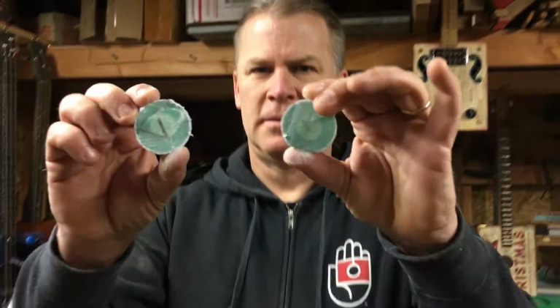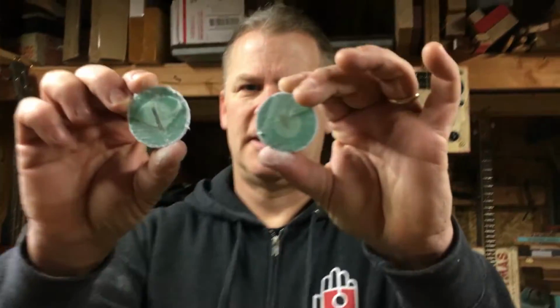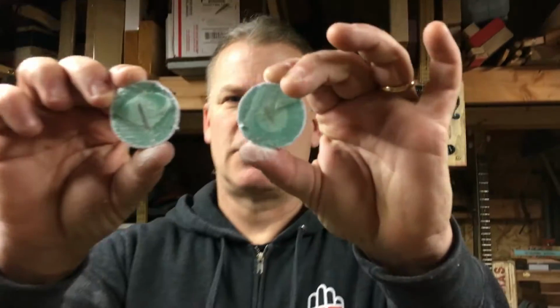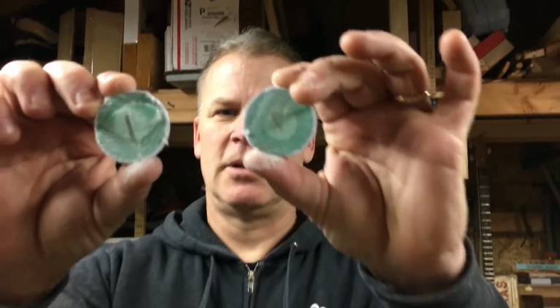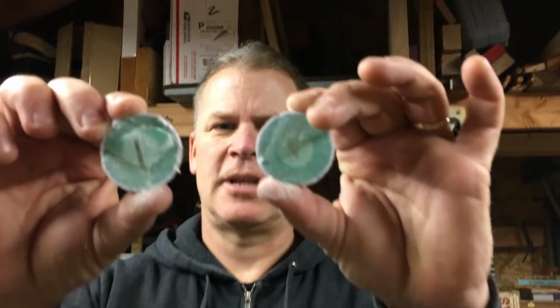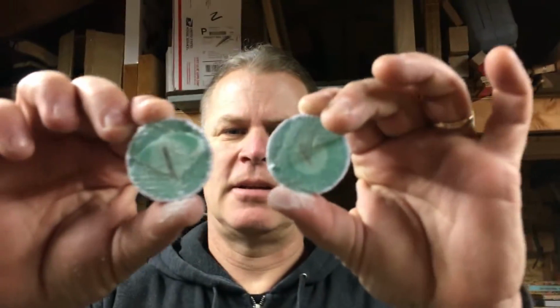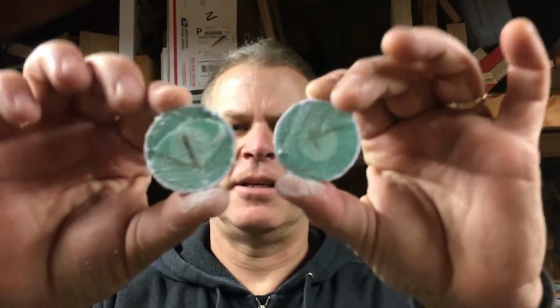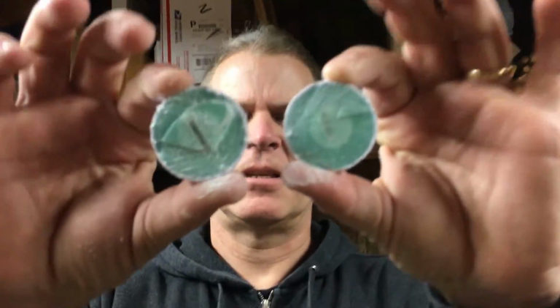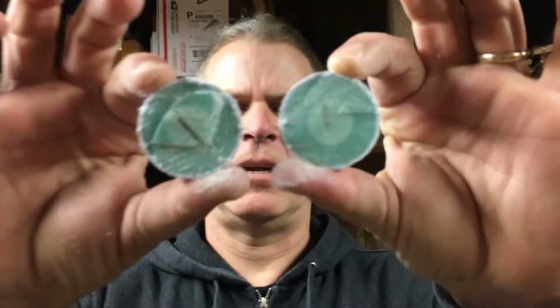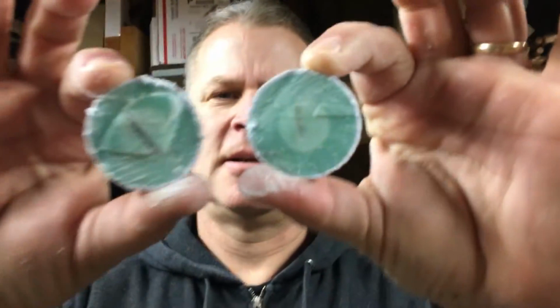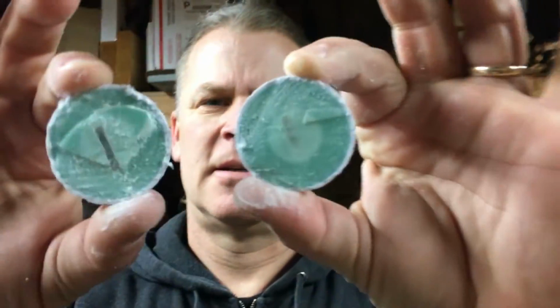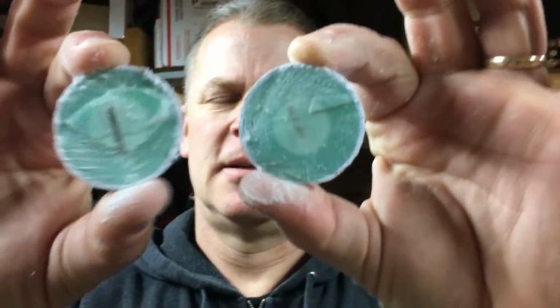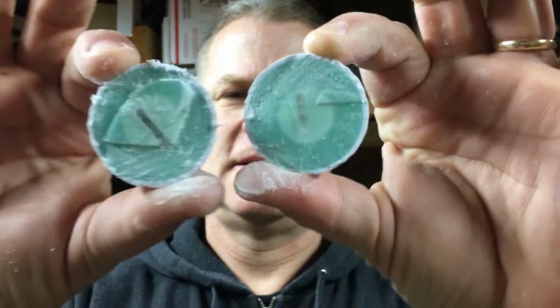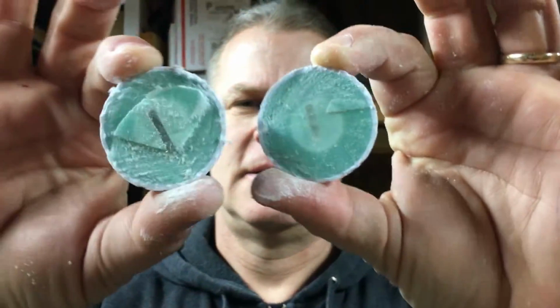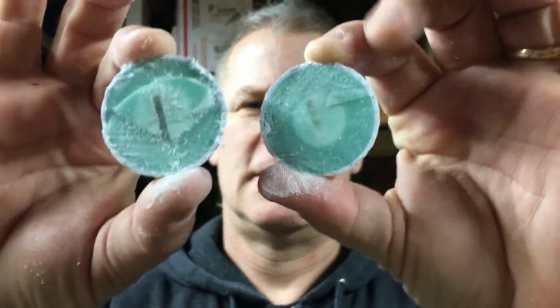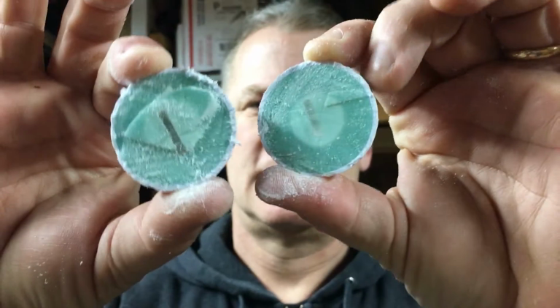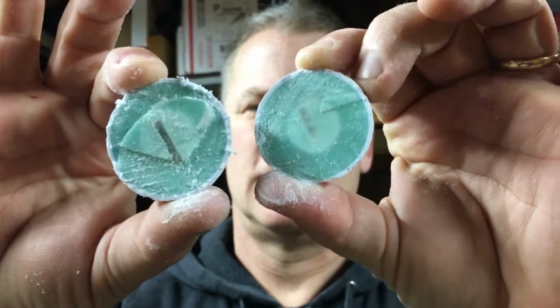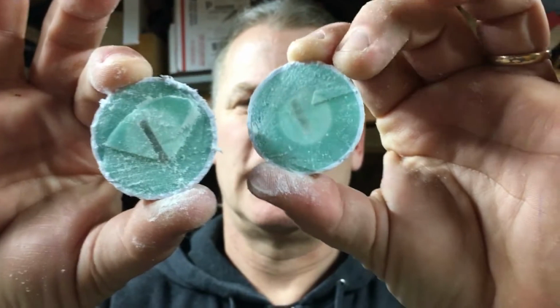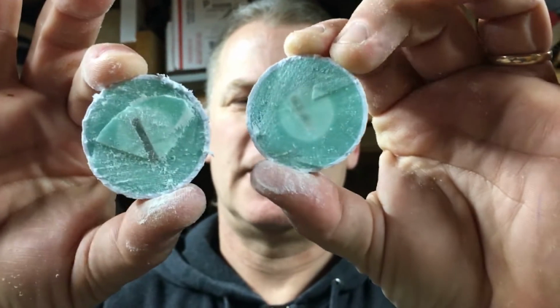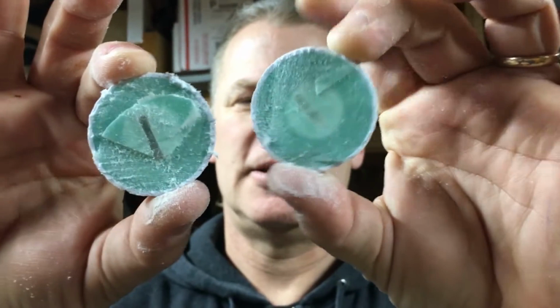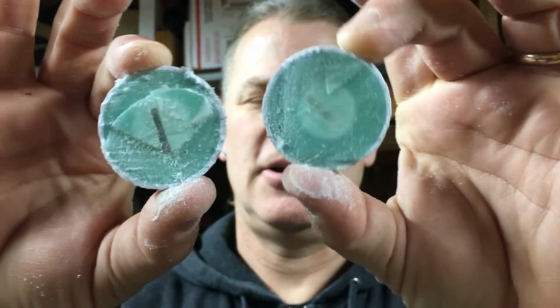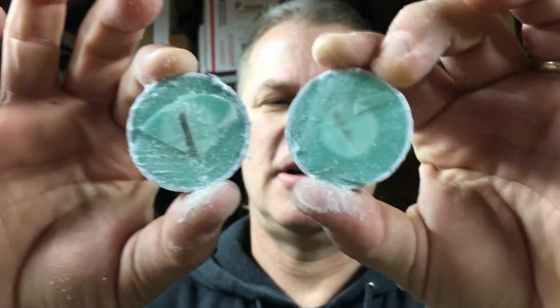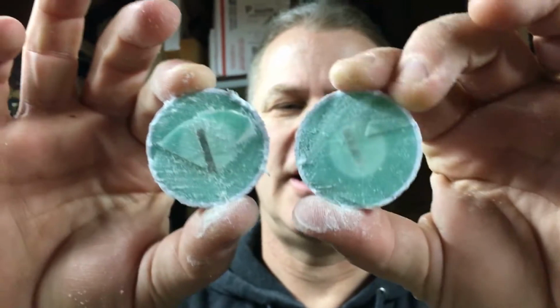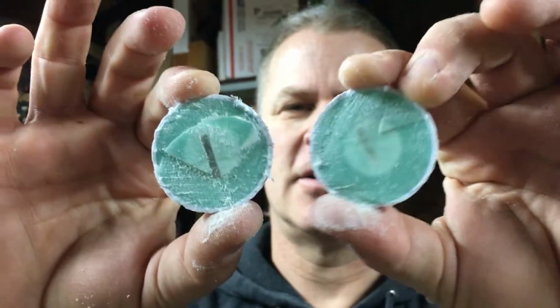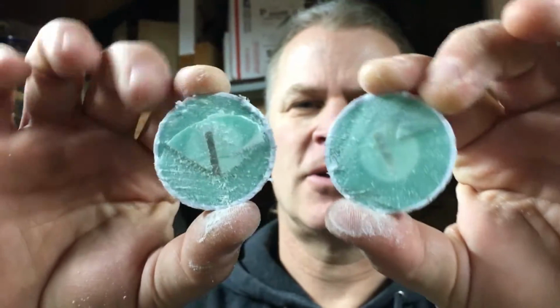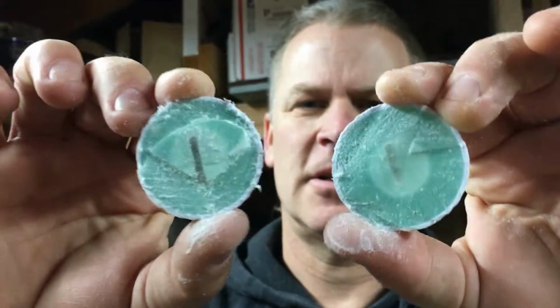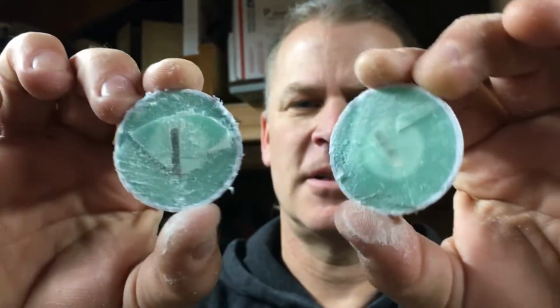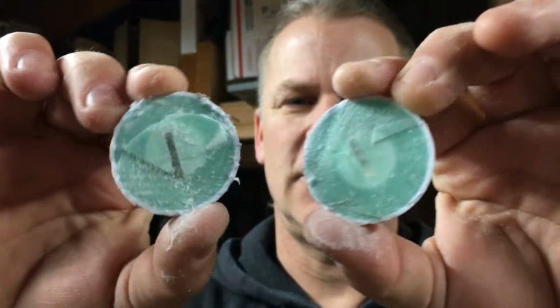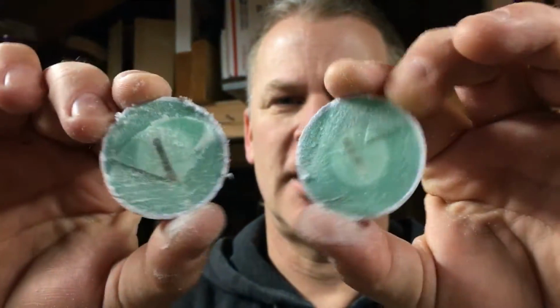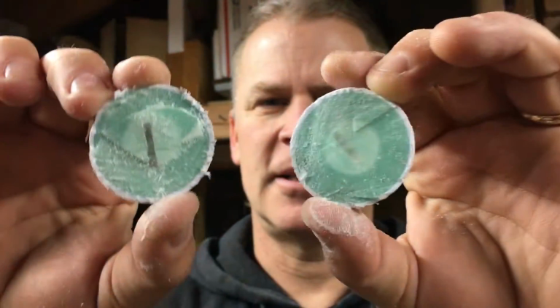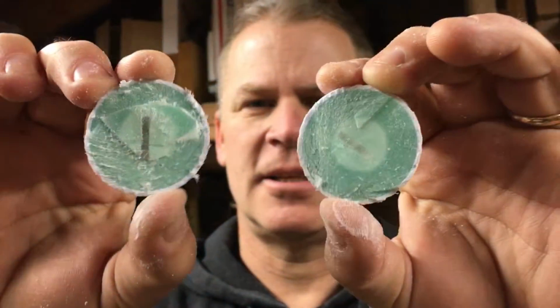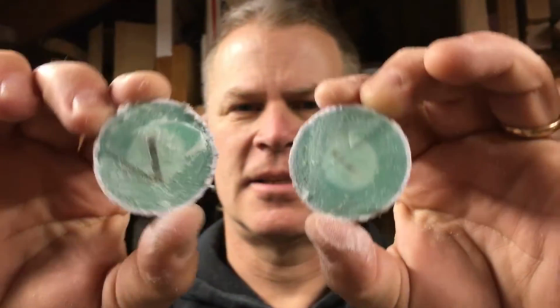Alright, this is what it looks like on the inside. So we're gonna continue to deconstruct it to see what the heck this is.